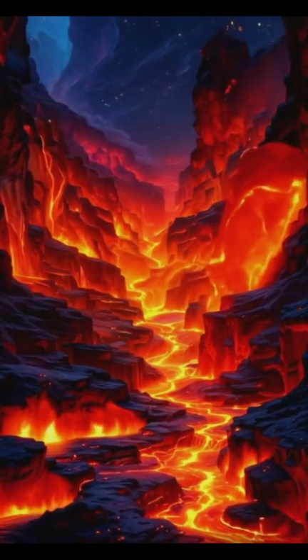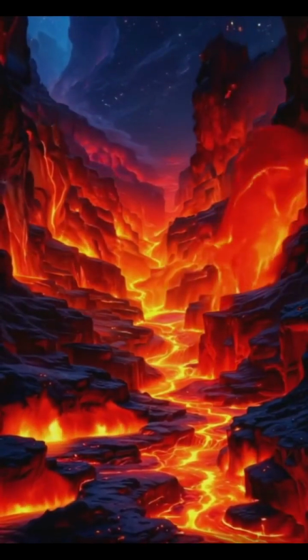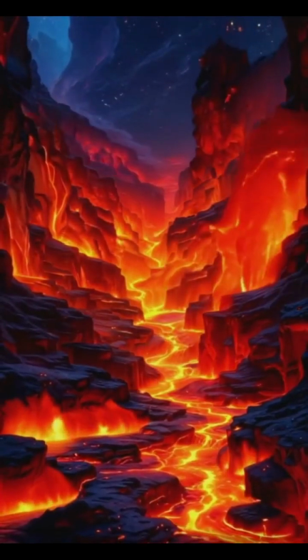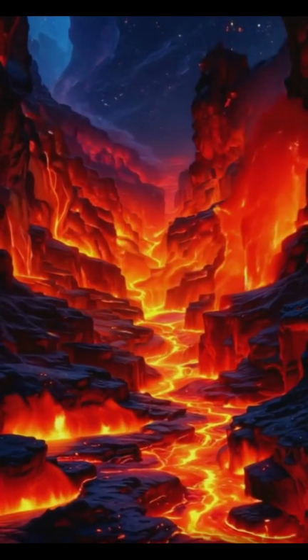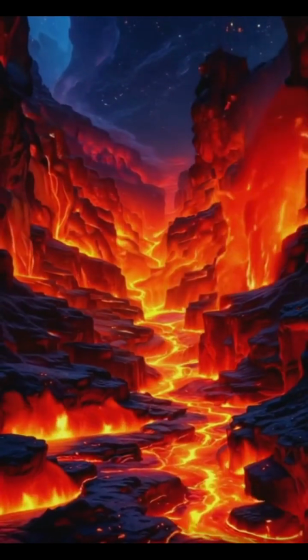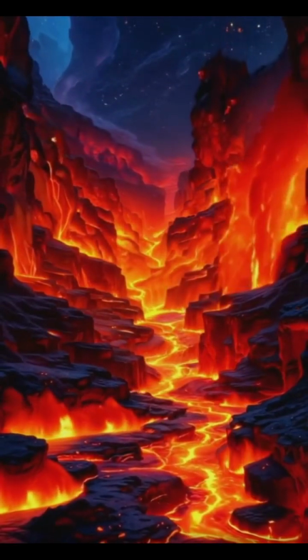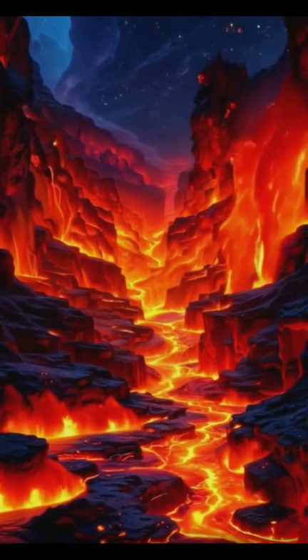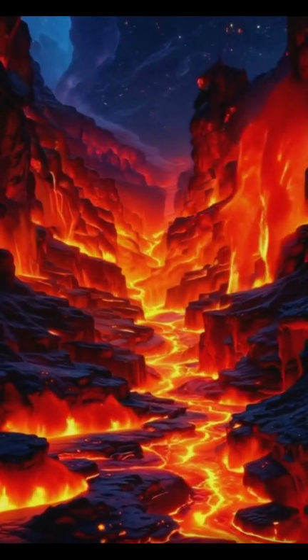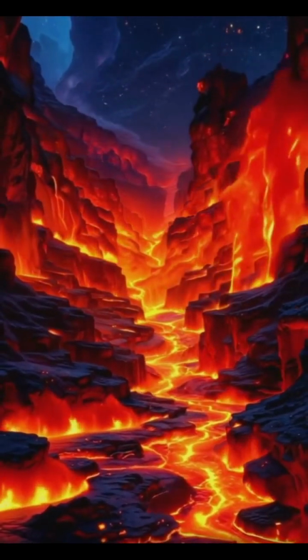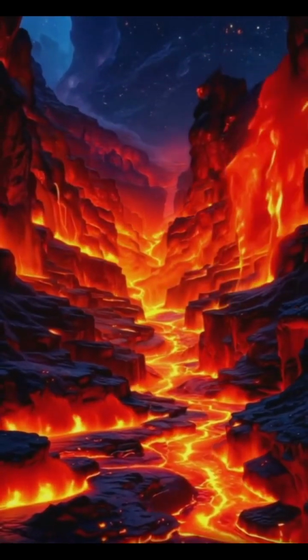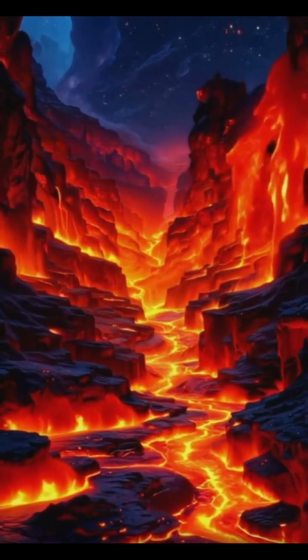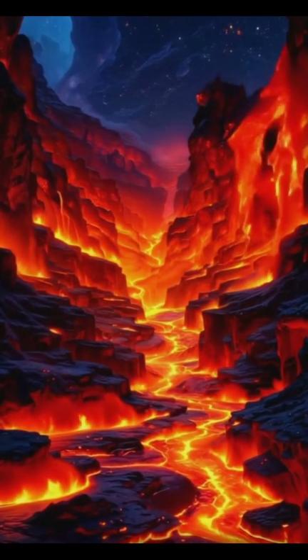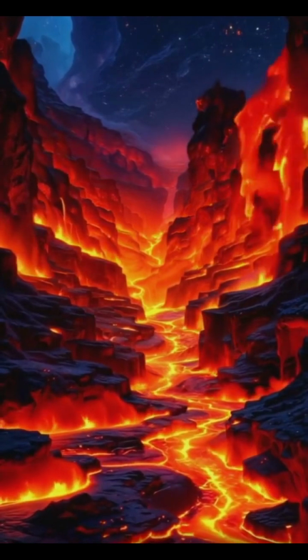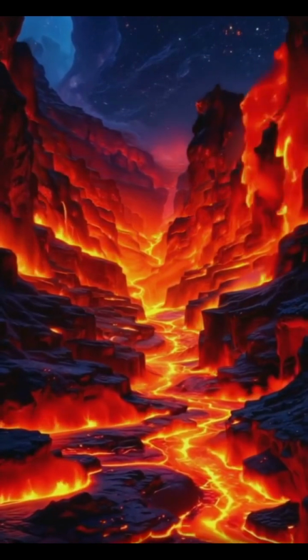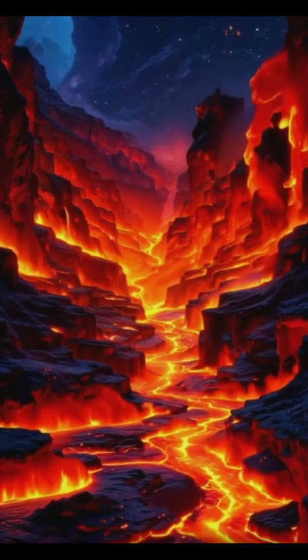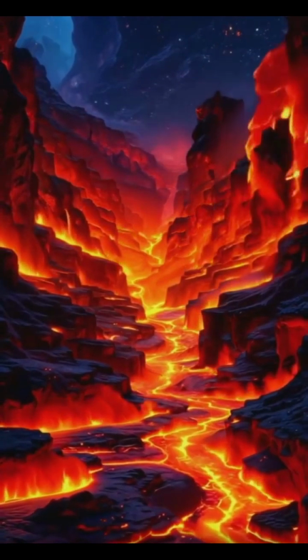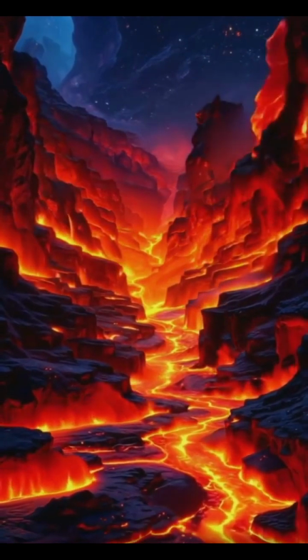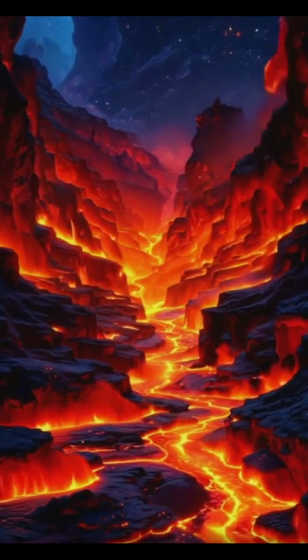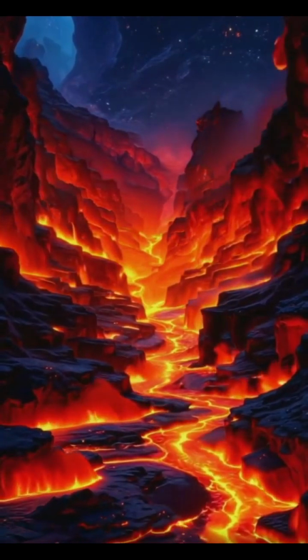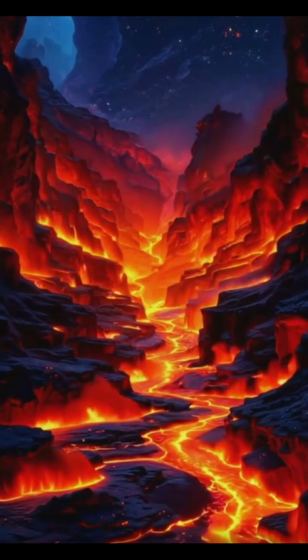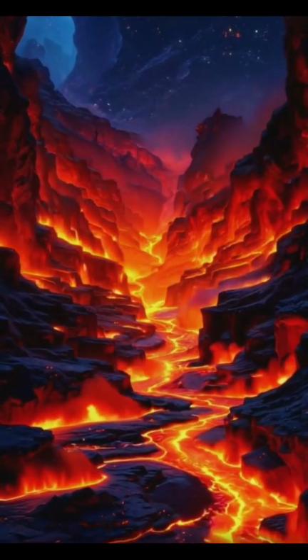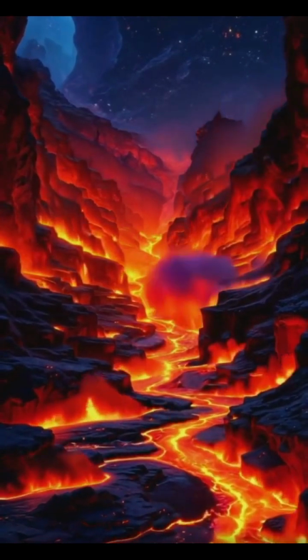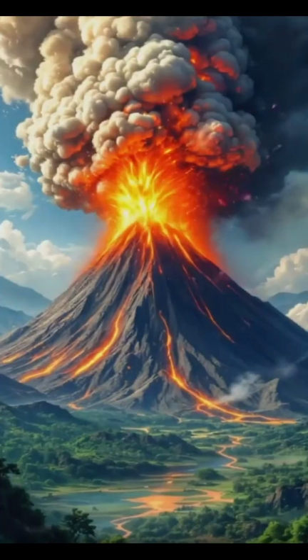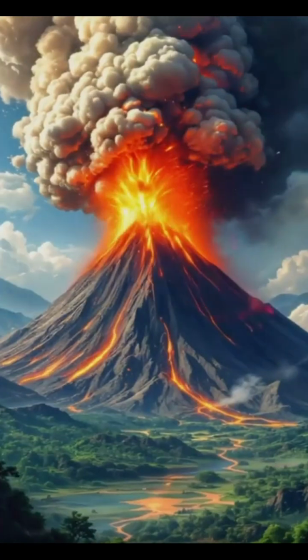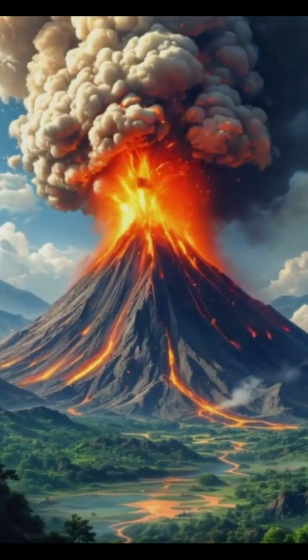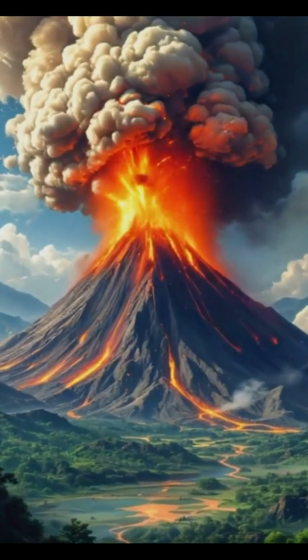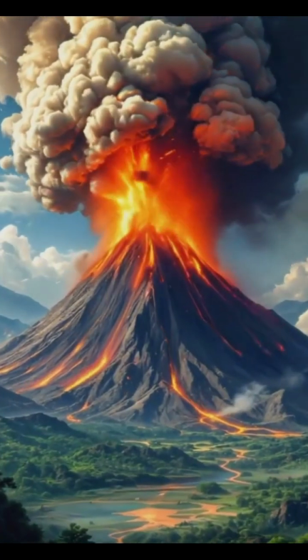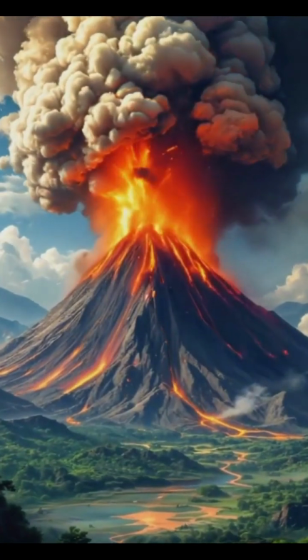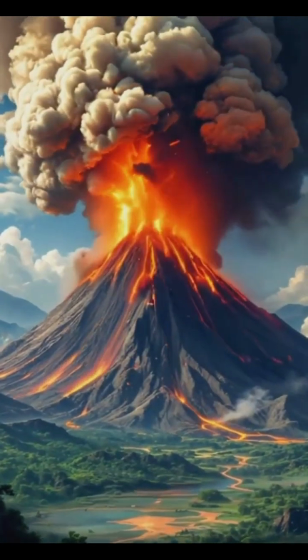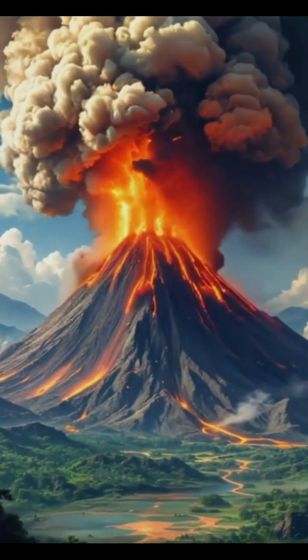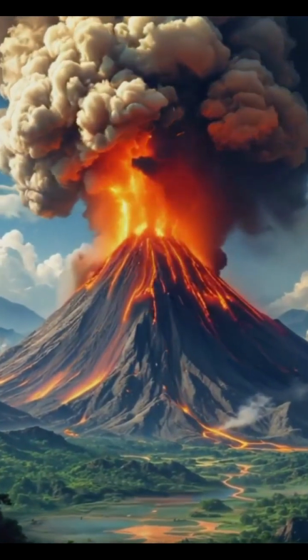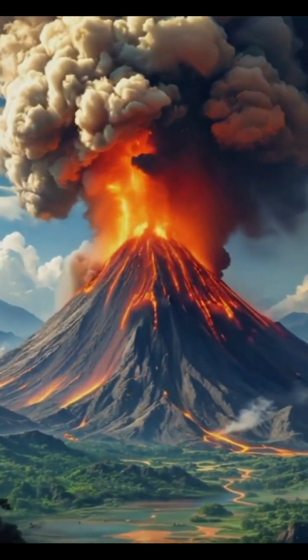As it nears the surface, the dissolved gases in the magma expand rapidly, causing the eruption we see on the surface.